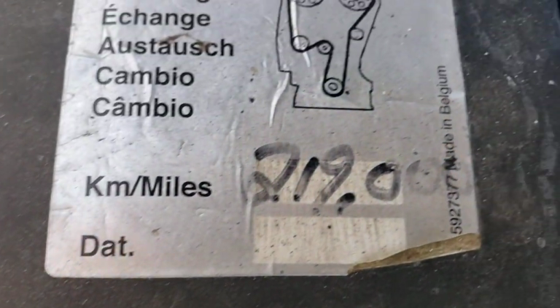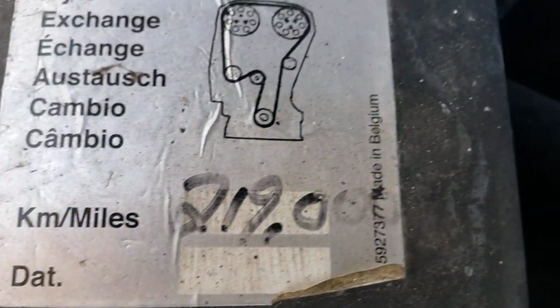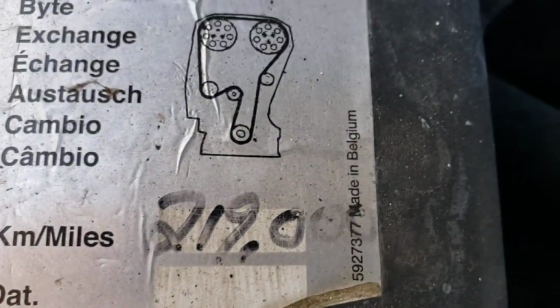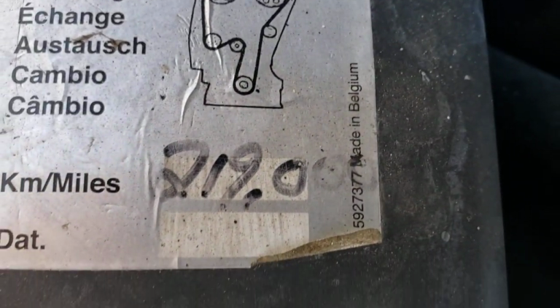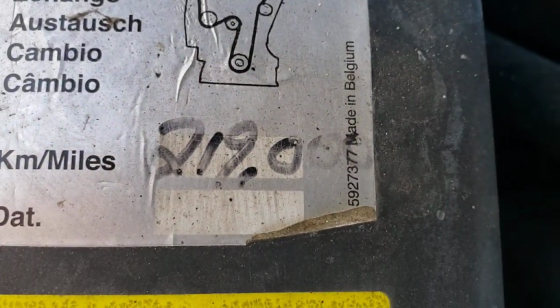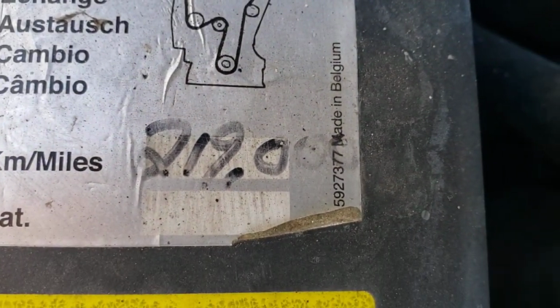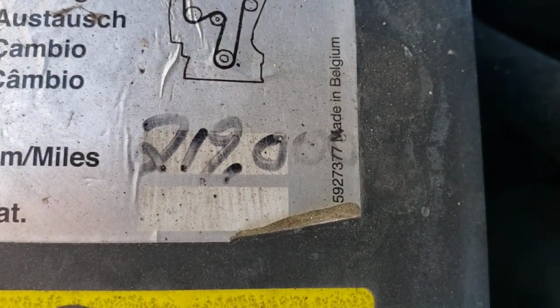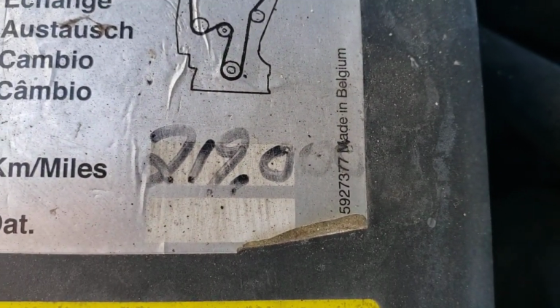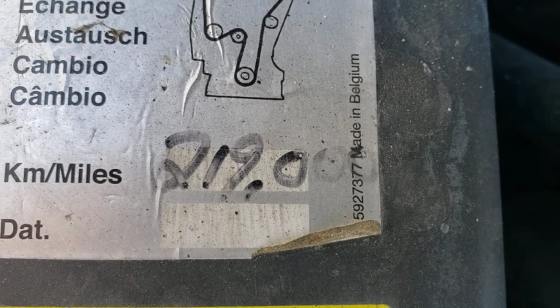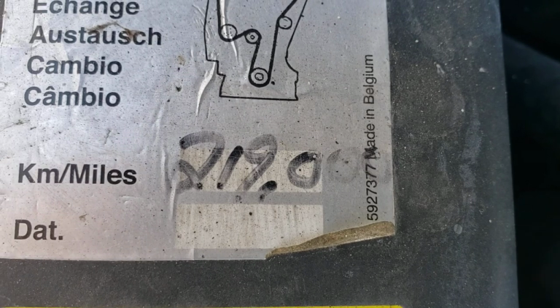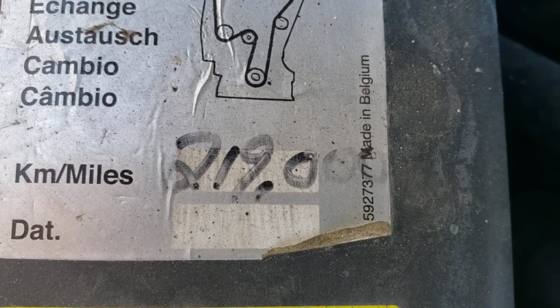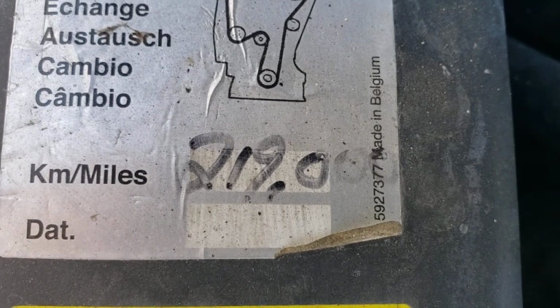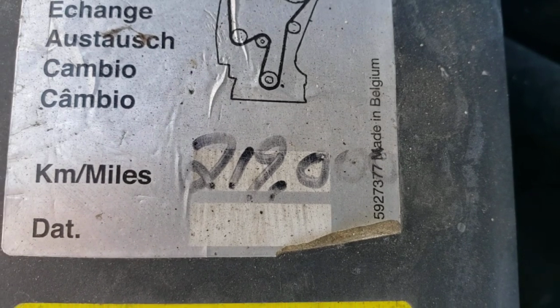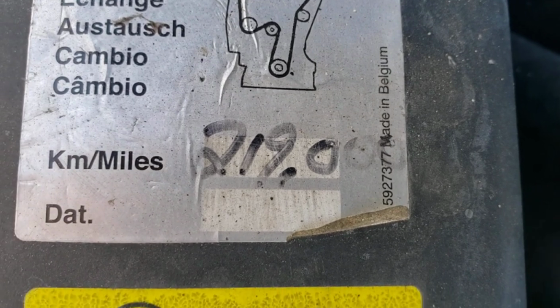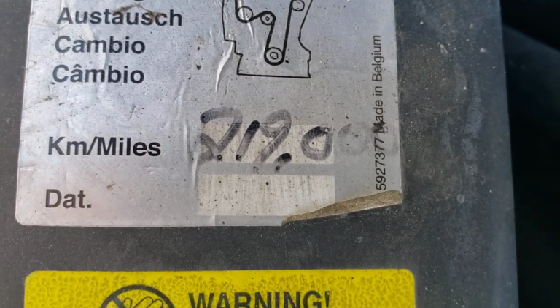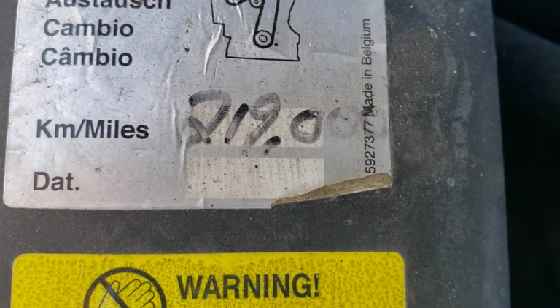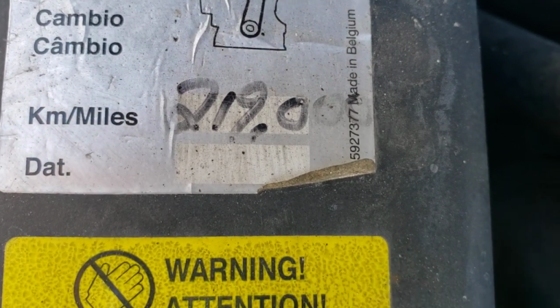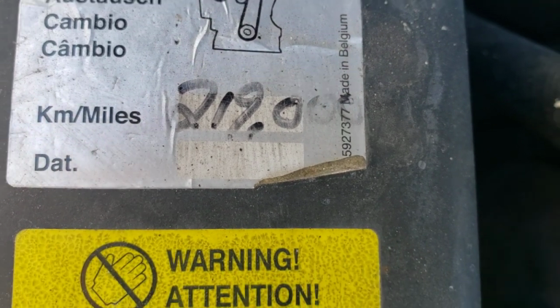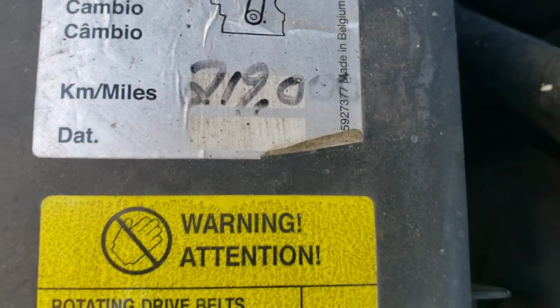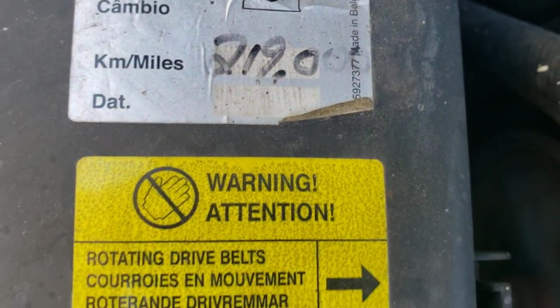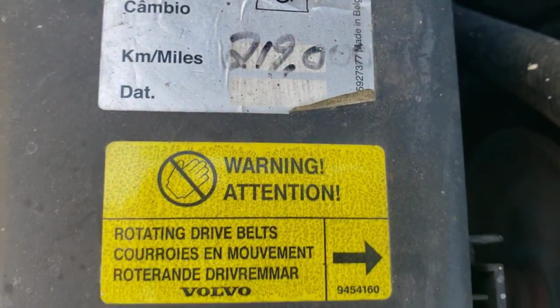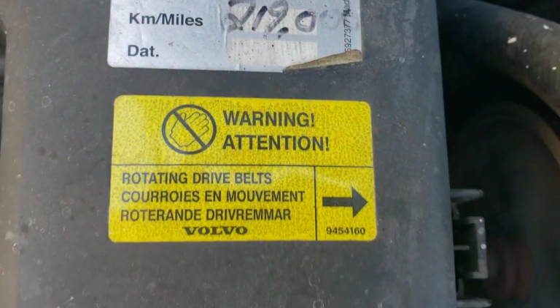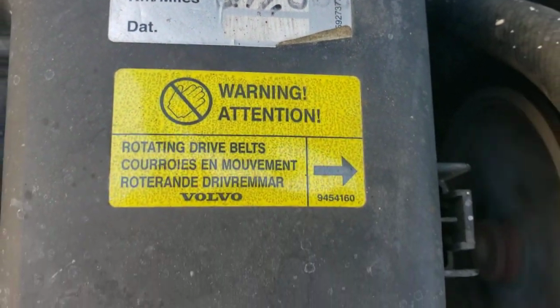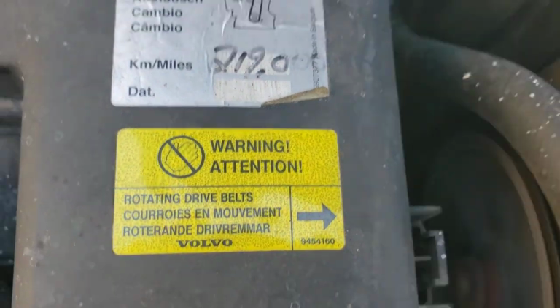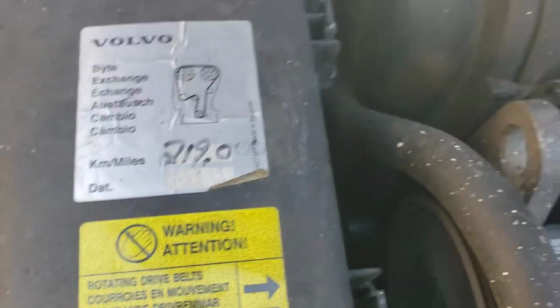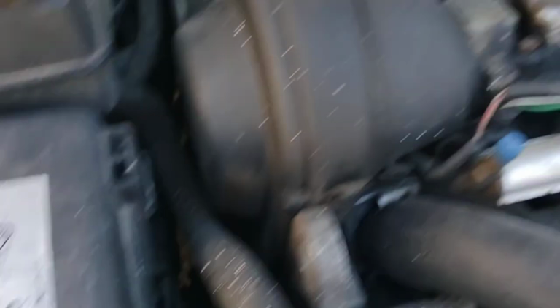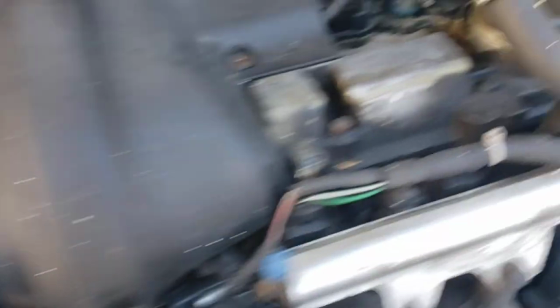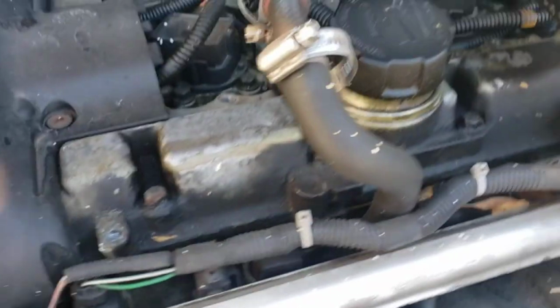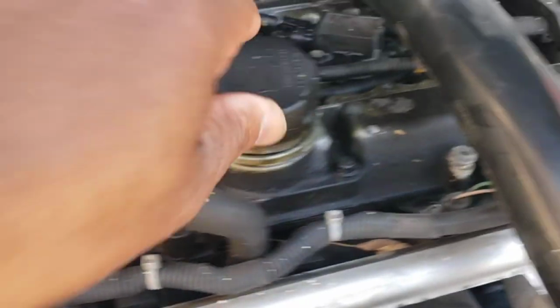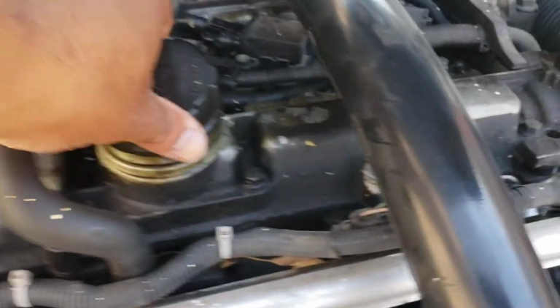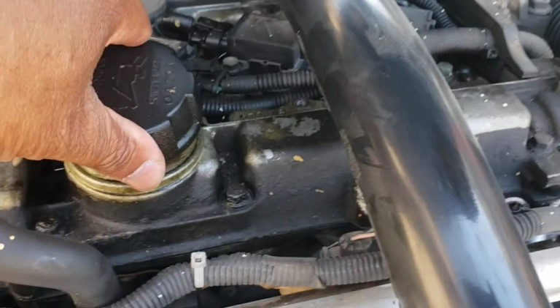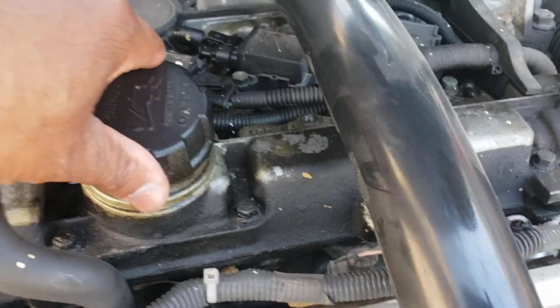This is when it was last done — 2019. Going to do a PCV test soon.